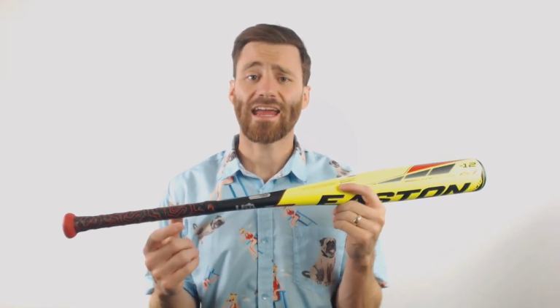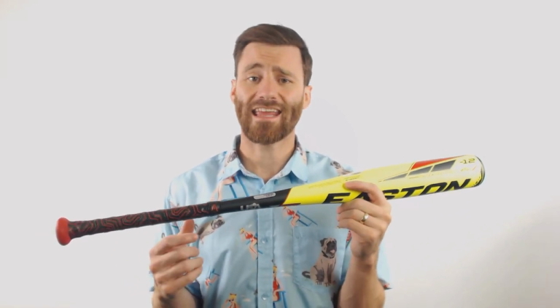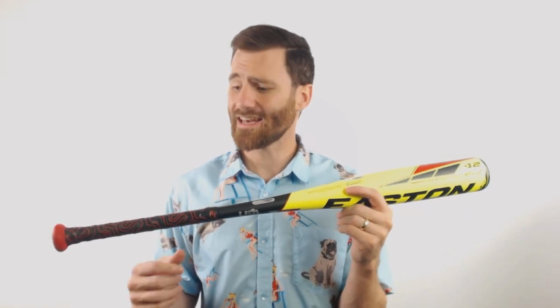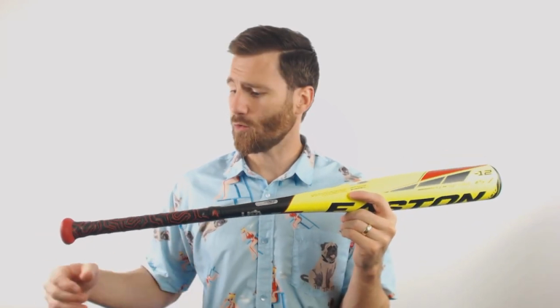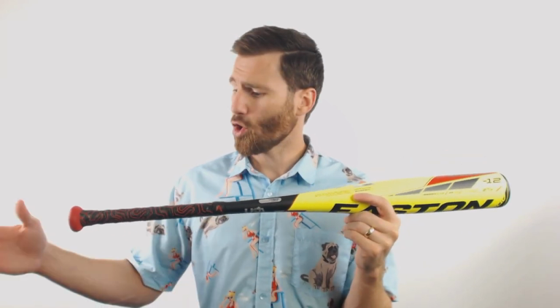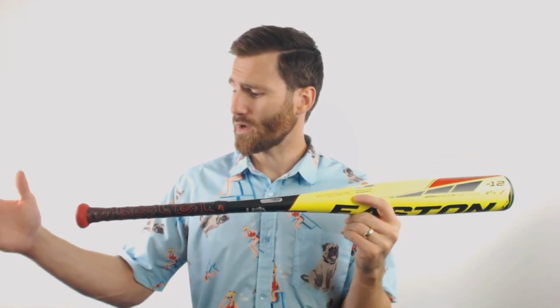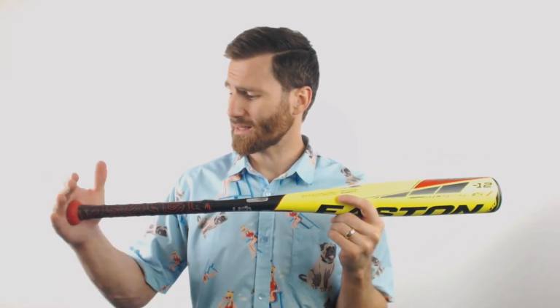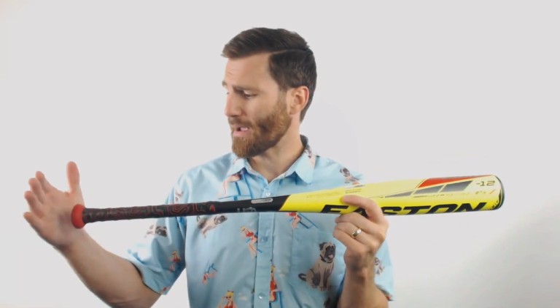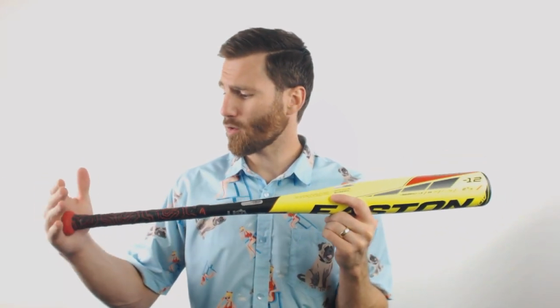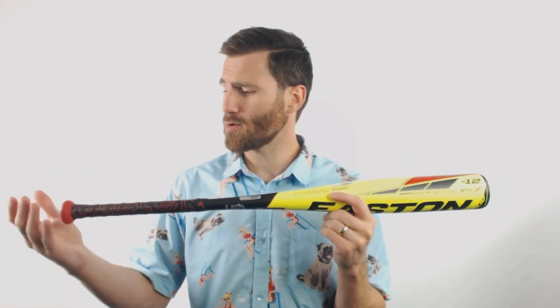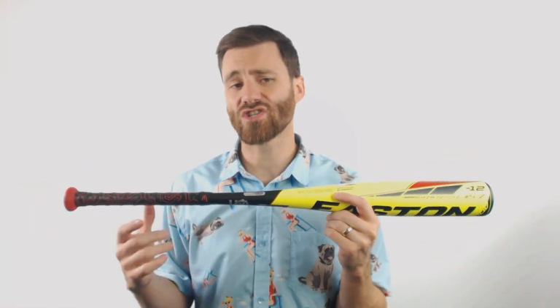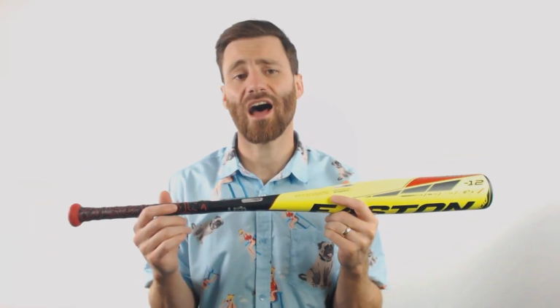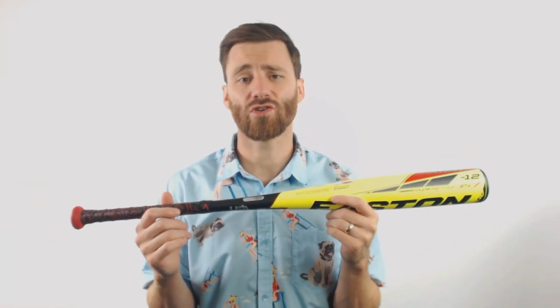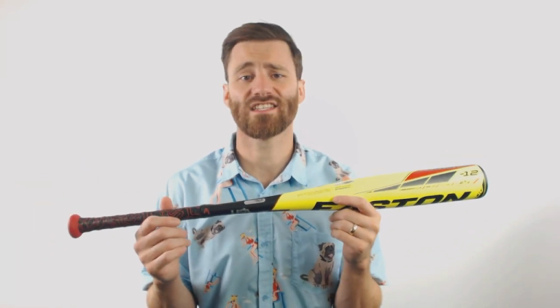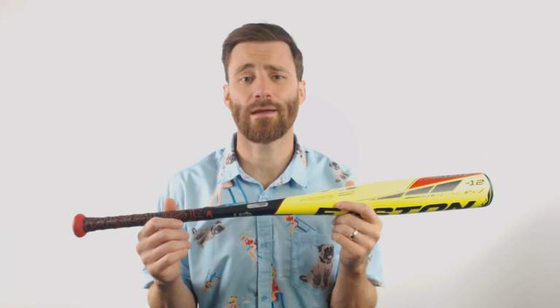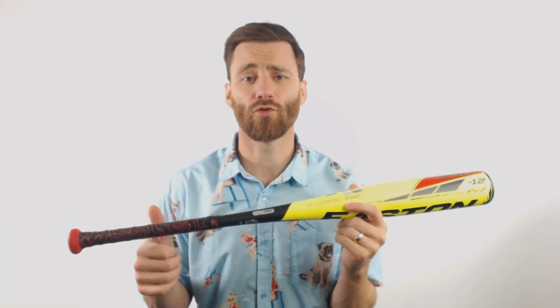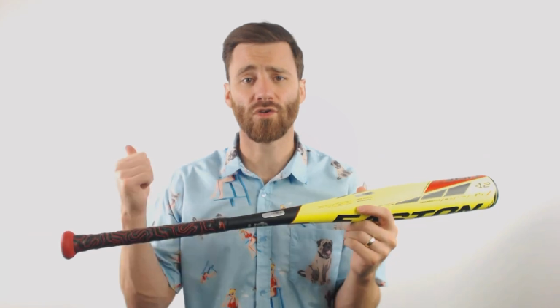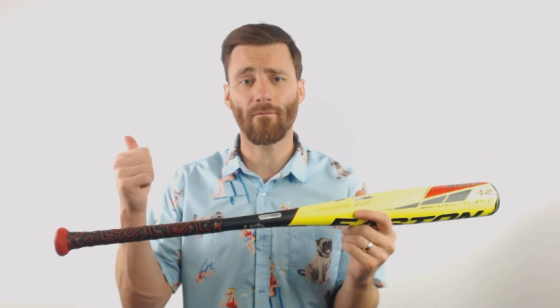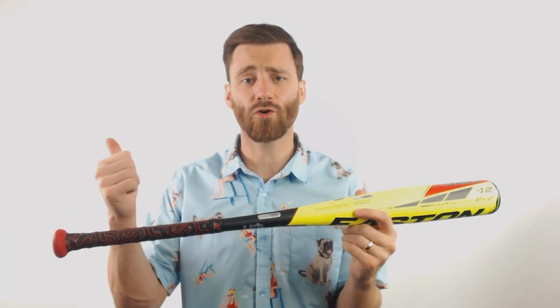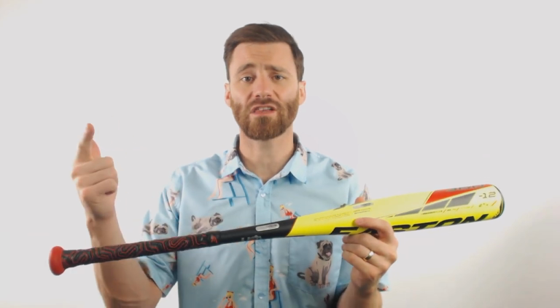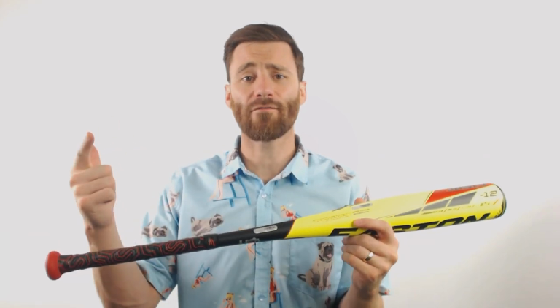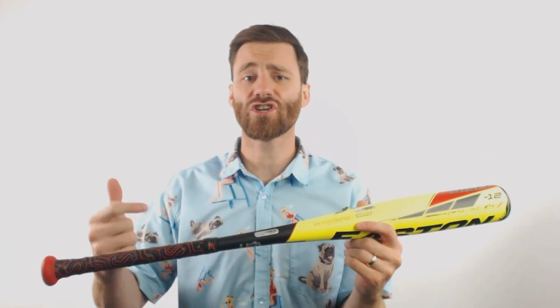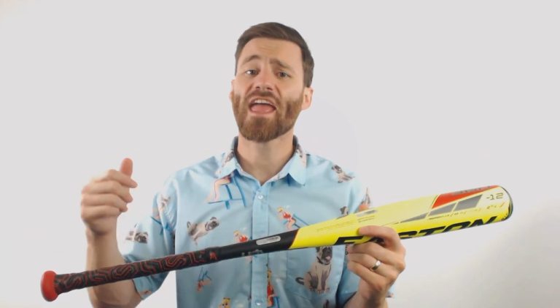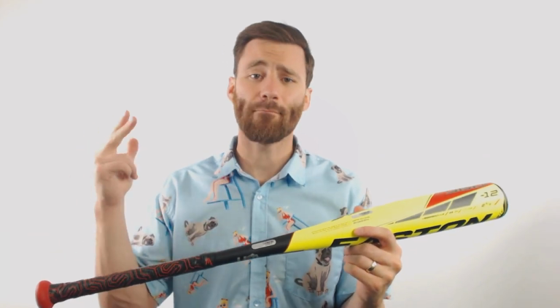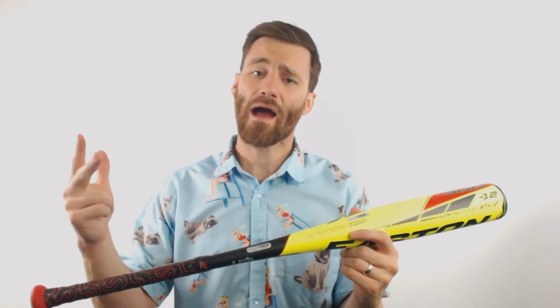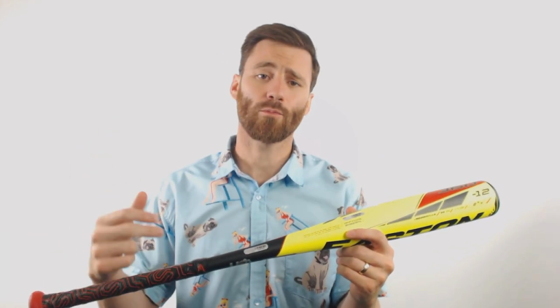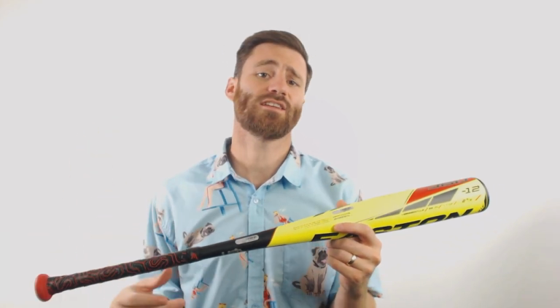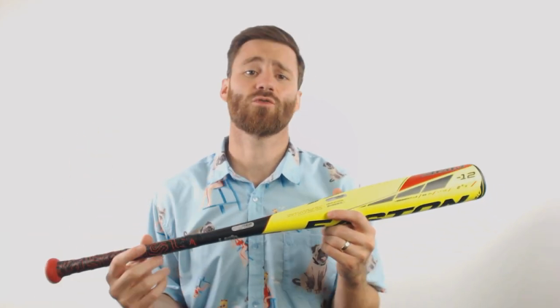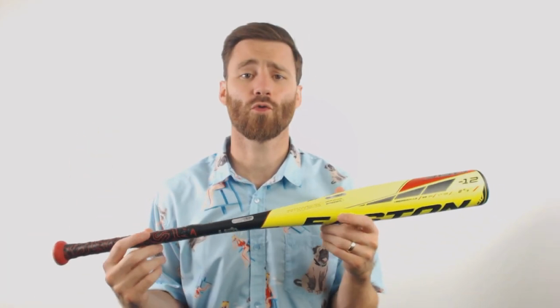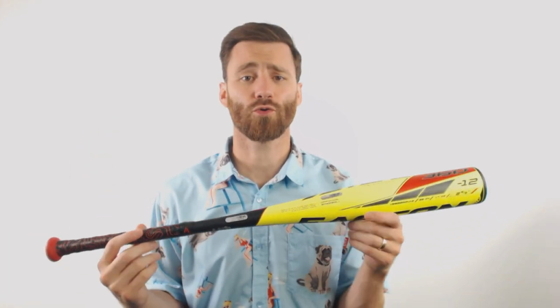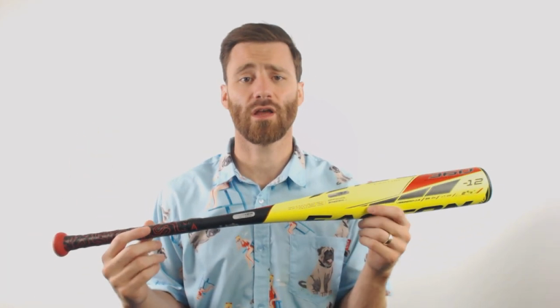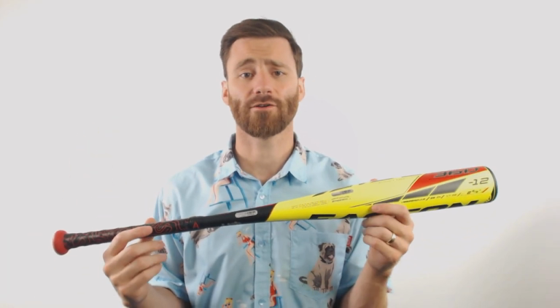And to end it, we got the Power Boost knob, which is going to improve comfort, leverage, and power potential for your player.